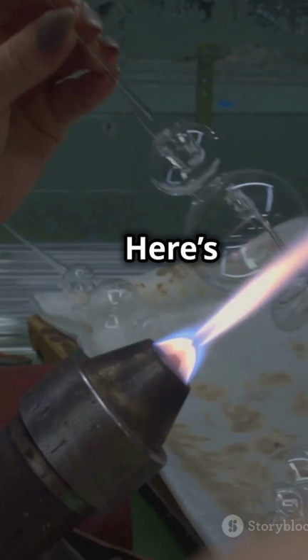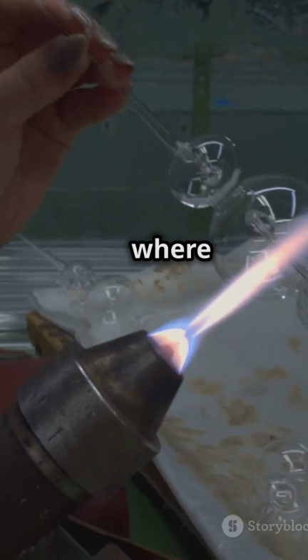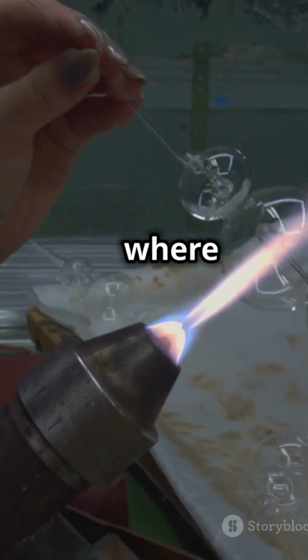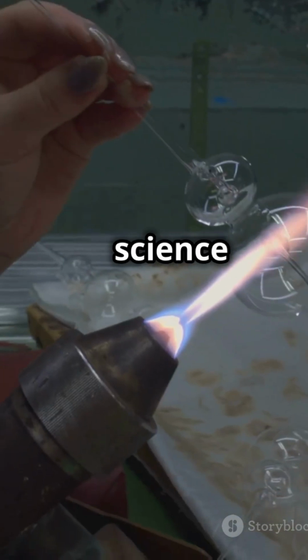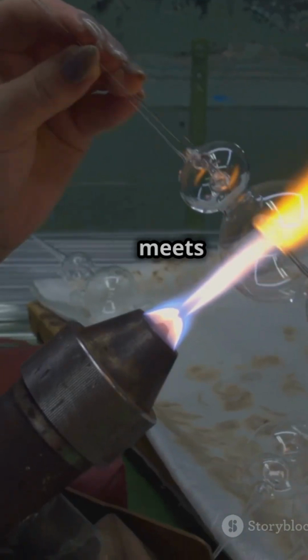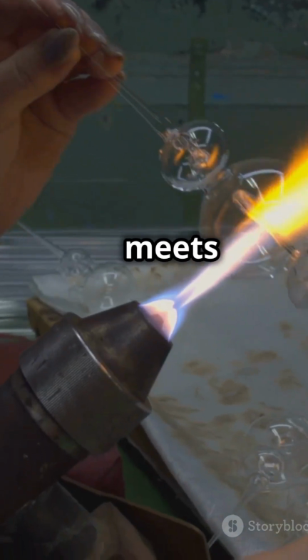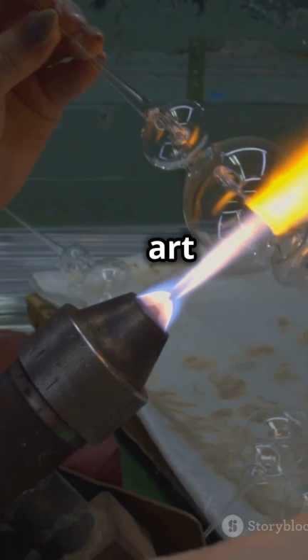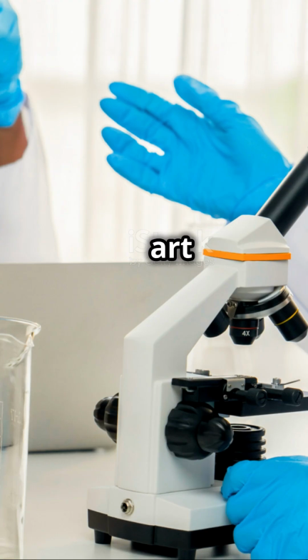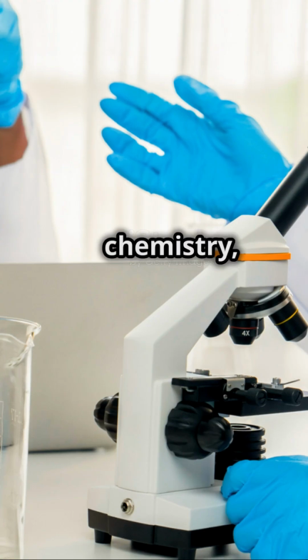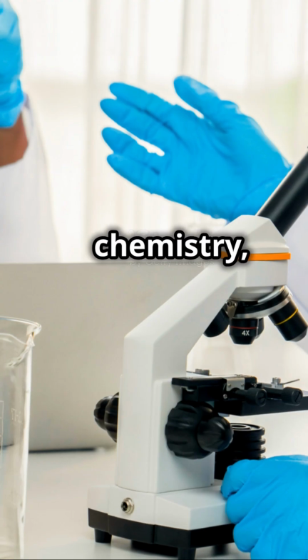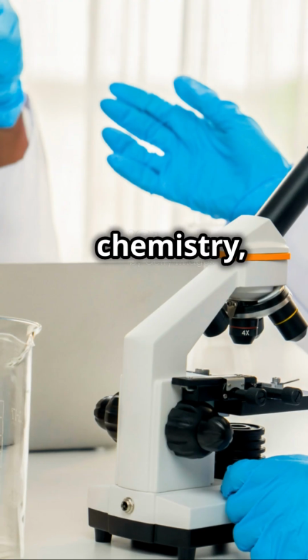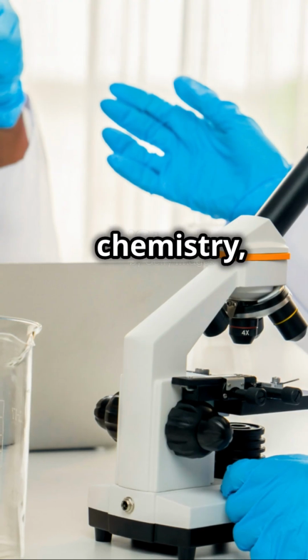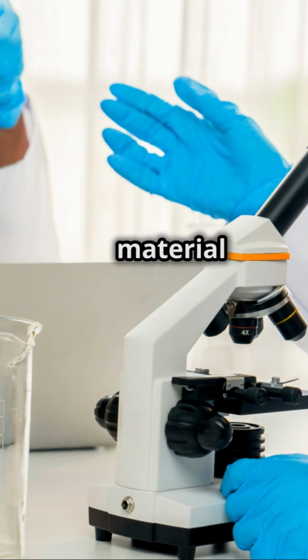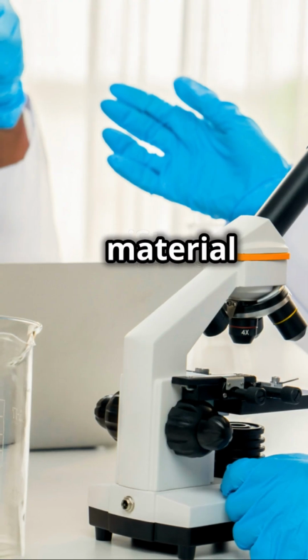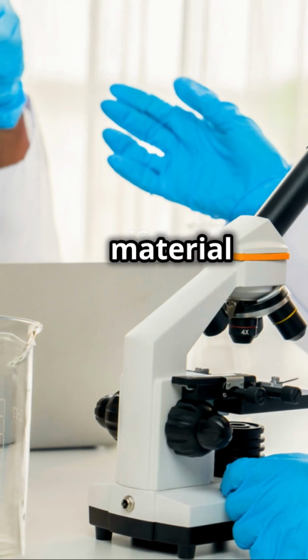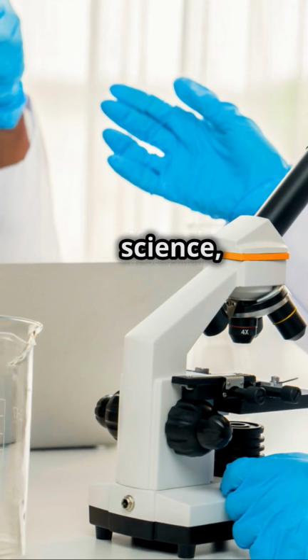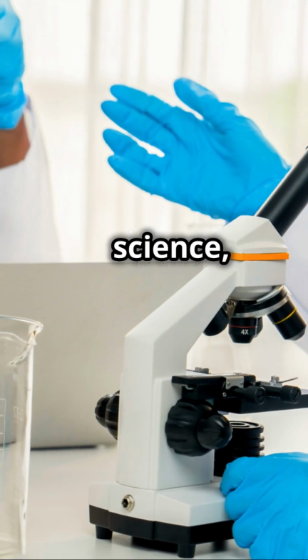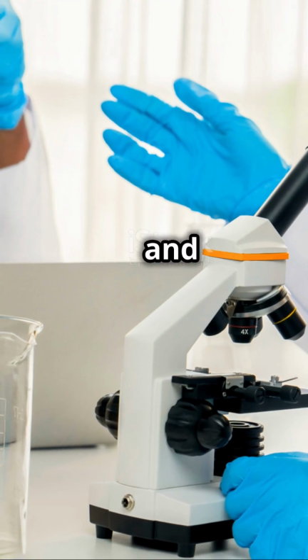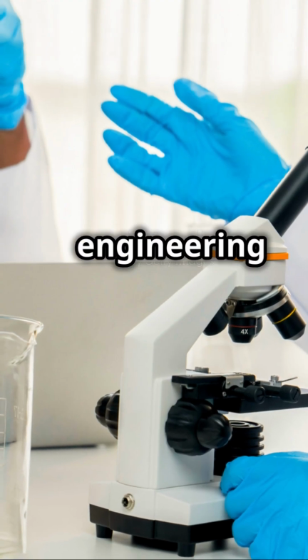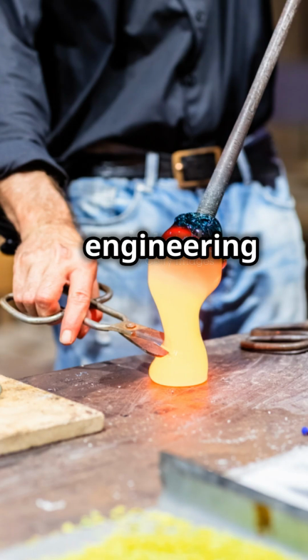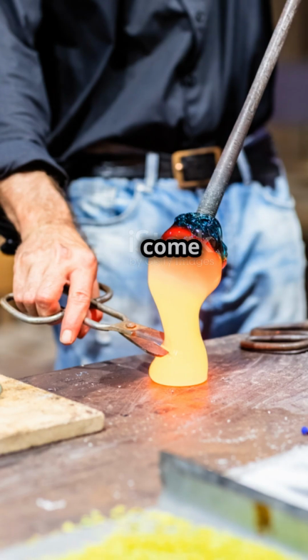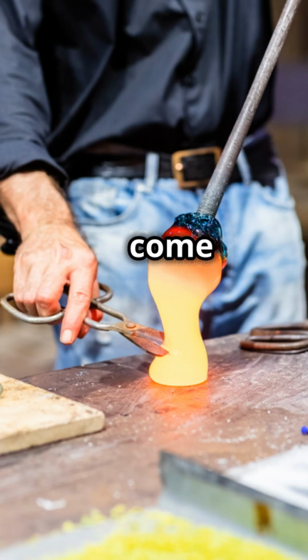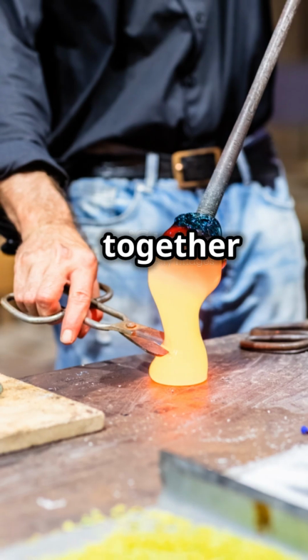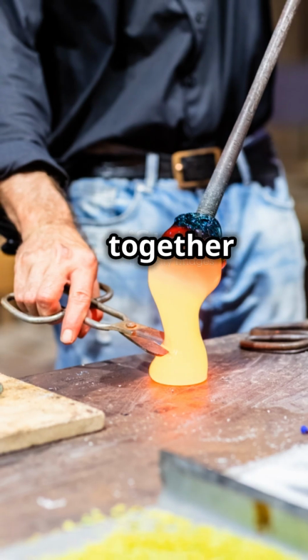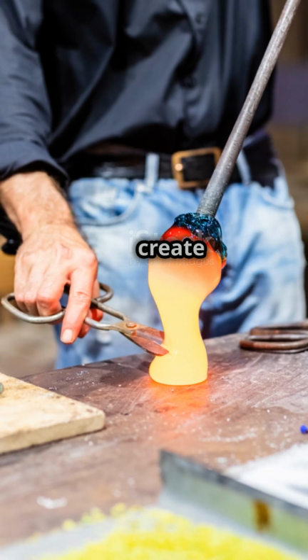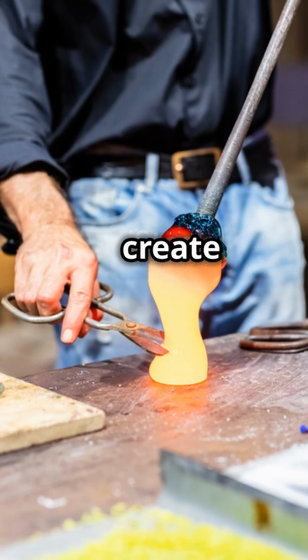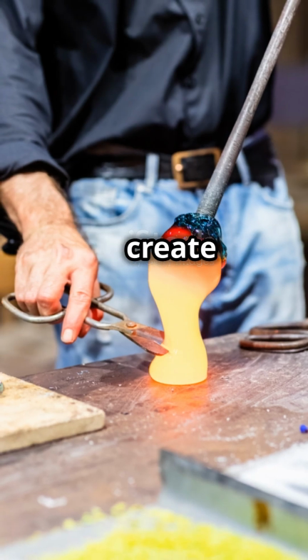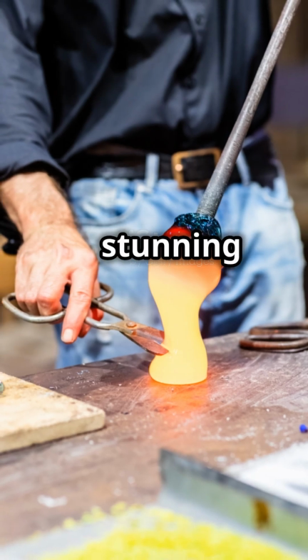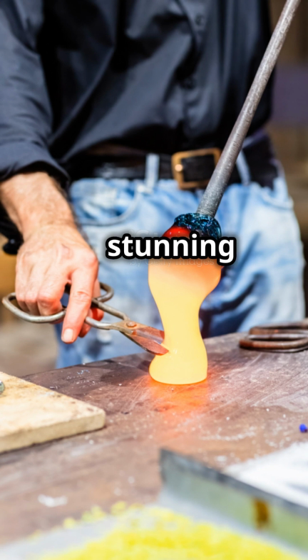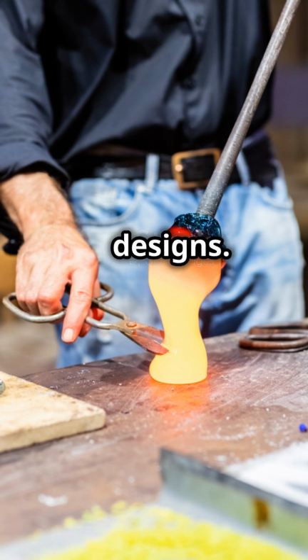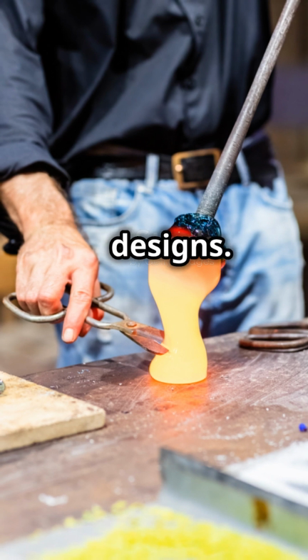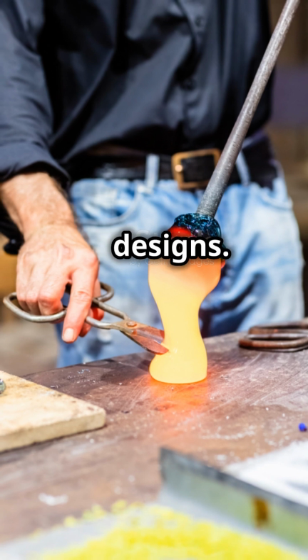Here's where science meets art. Chemistry, material science, and engineering come together to create stunning designs.